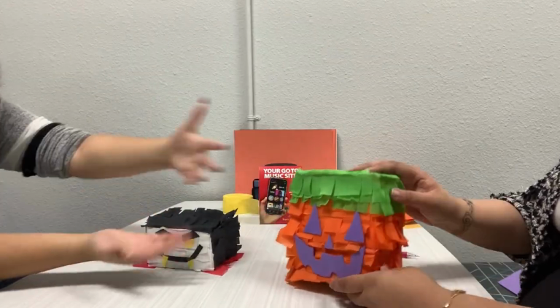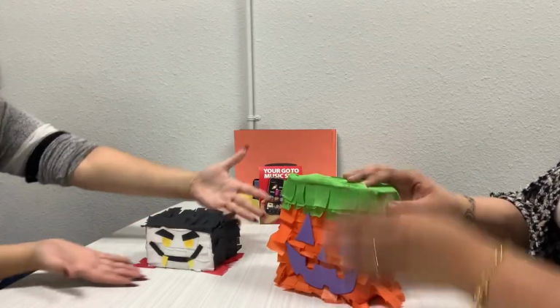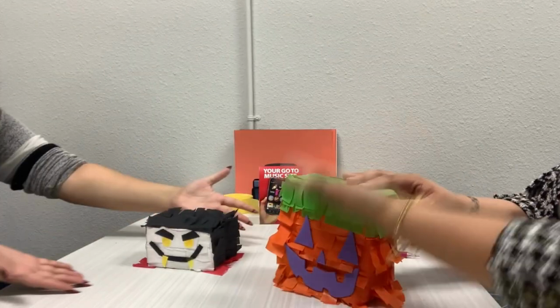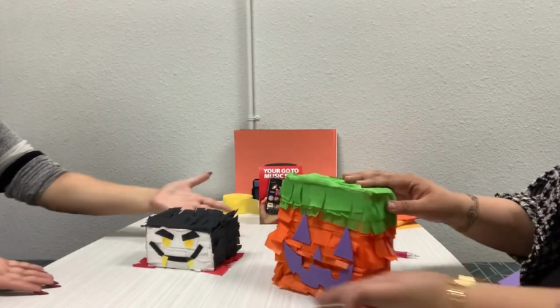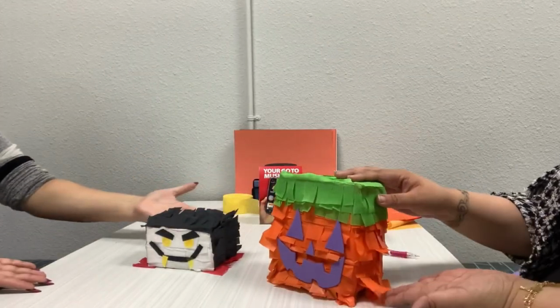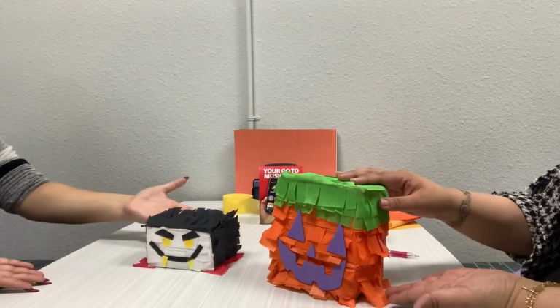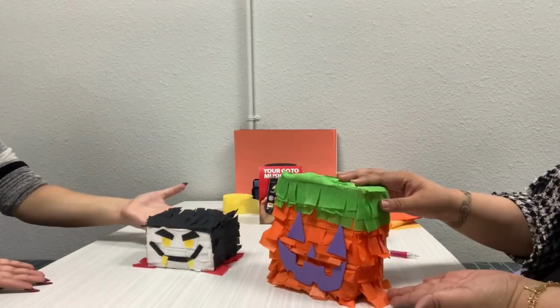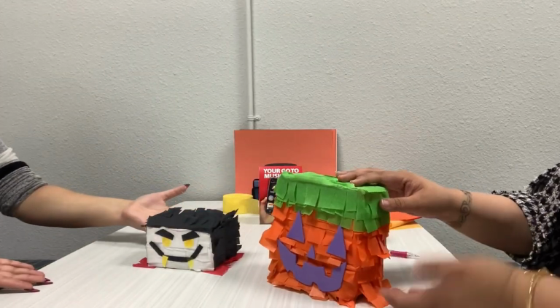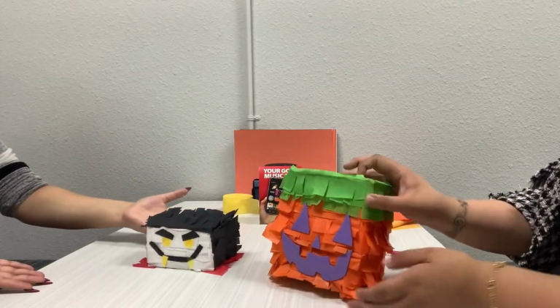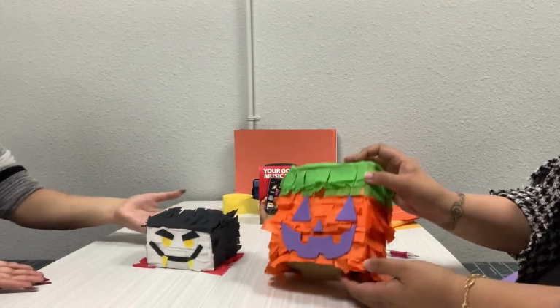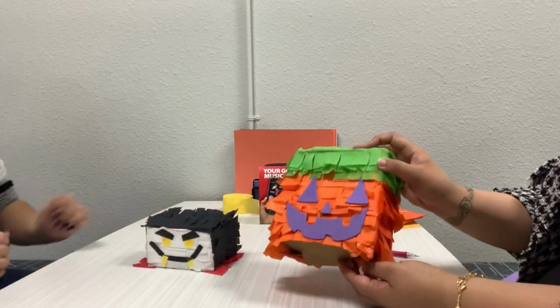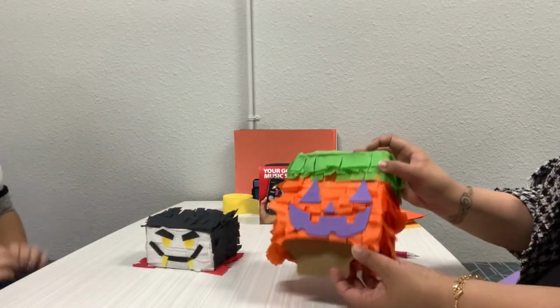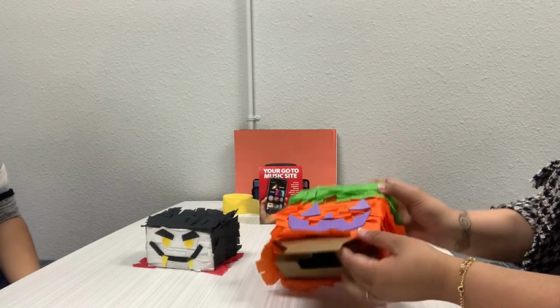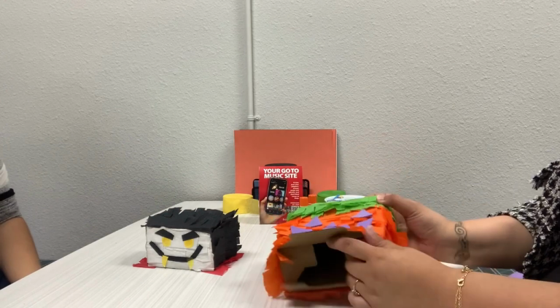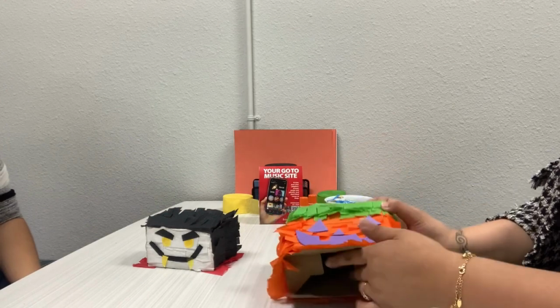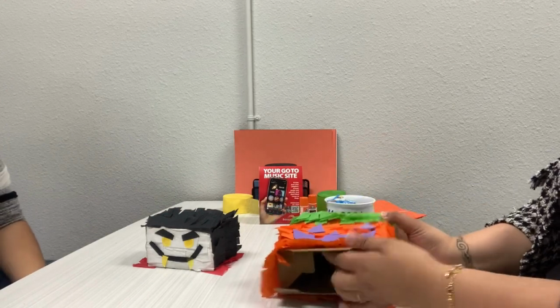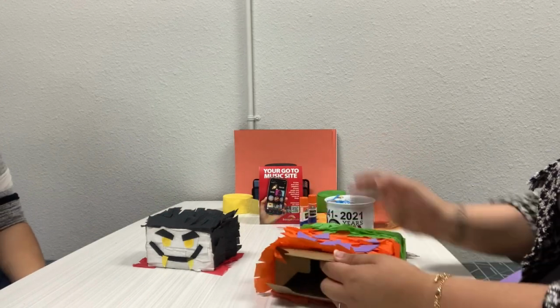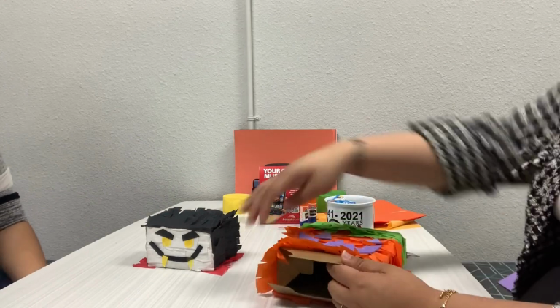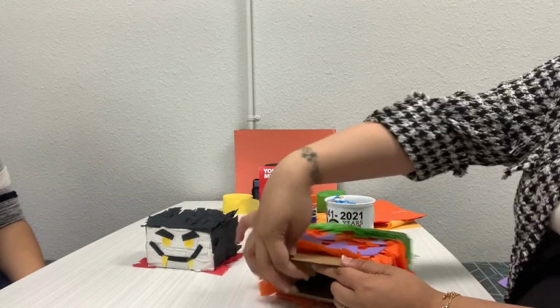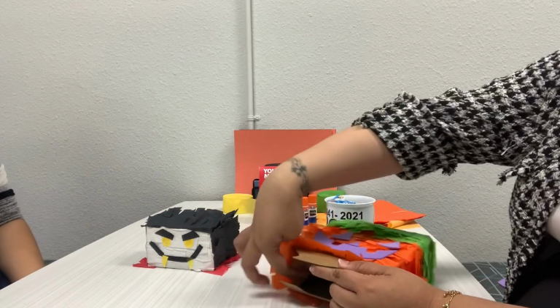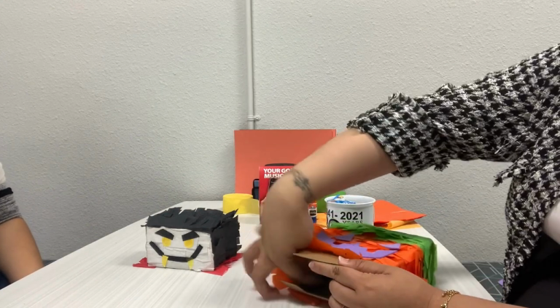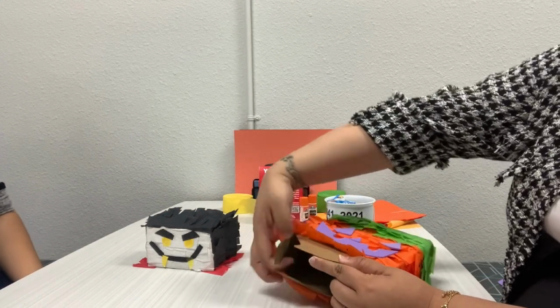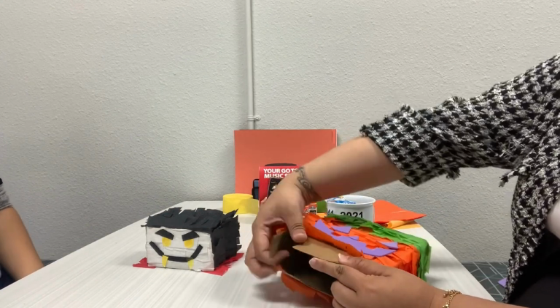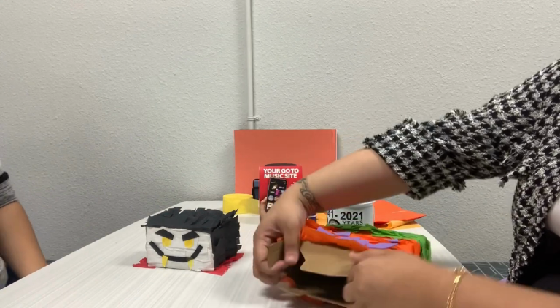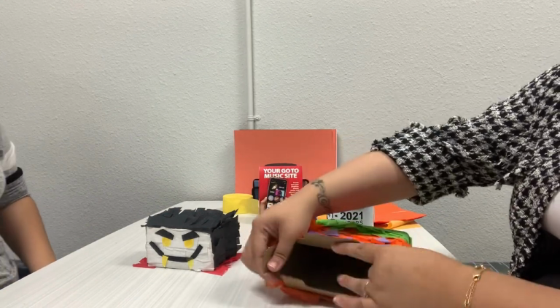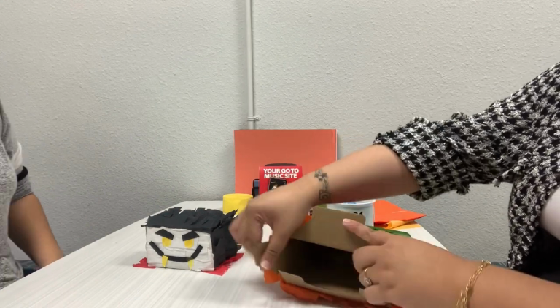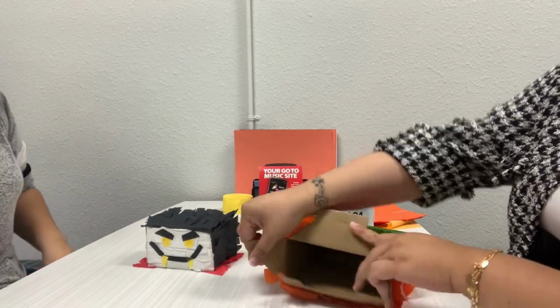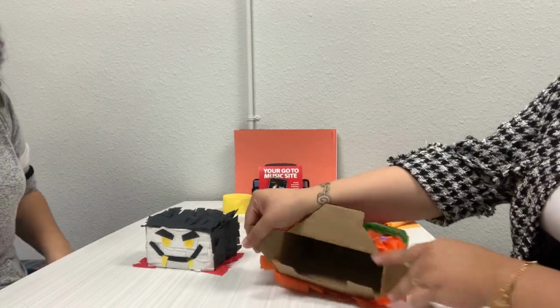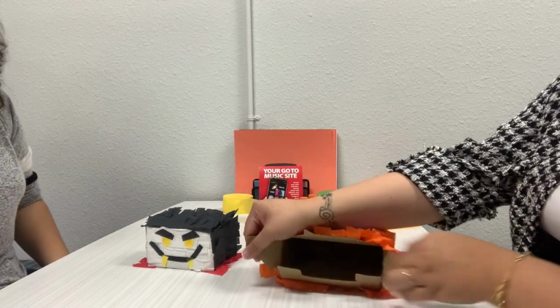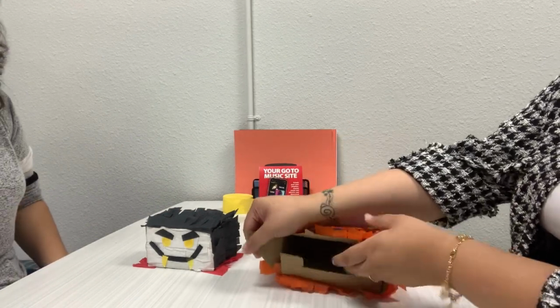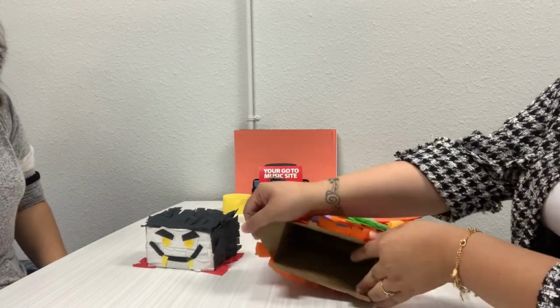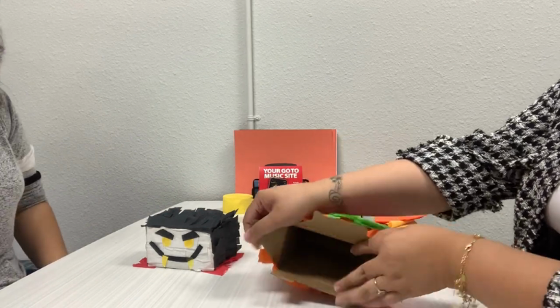And ta-da! Our Halloween piñatas are done! Now all you have to do is stuff them full of candy!